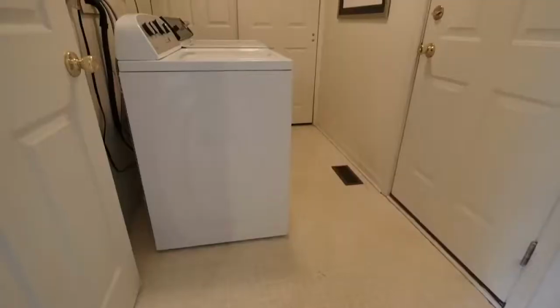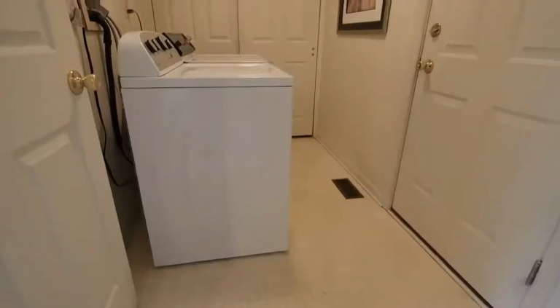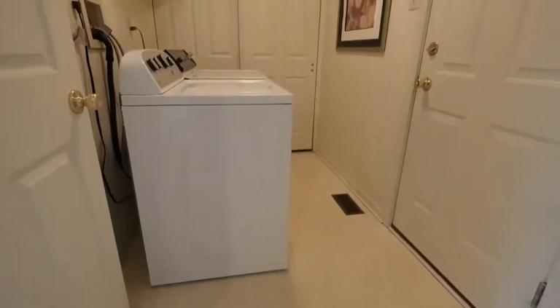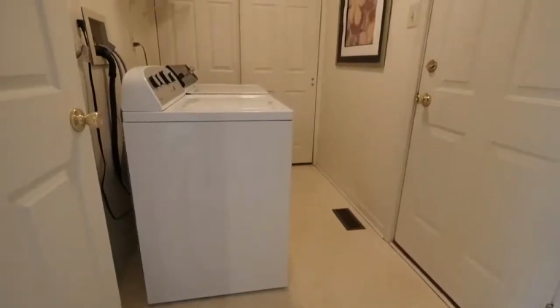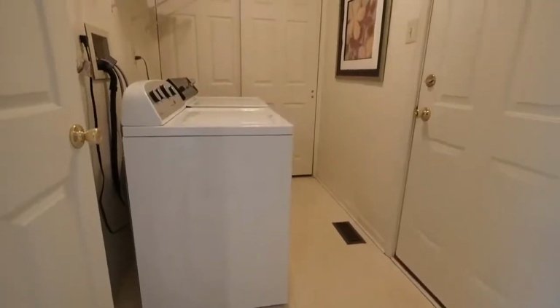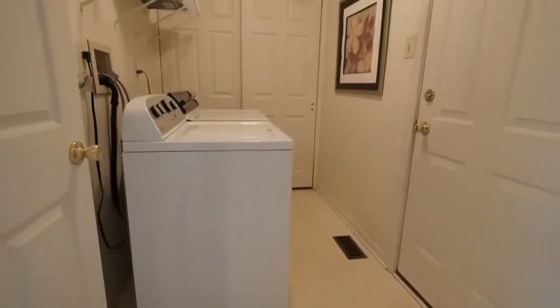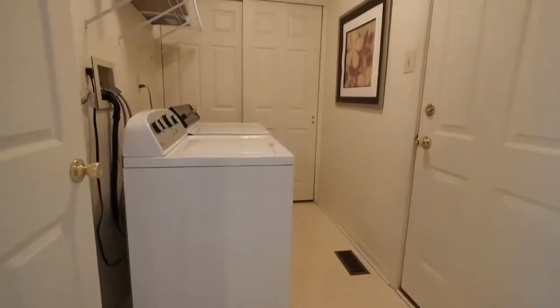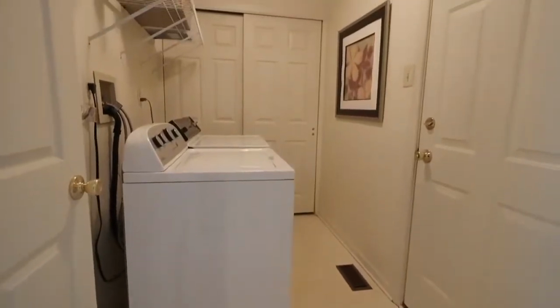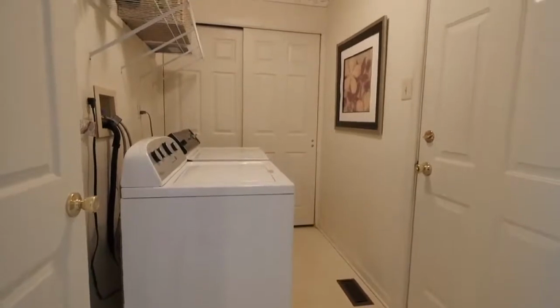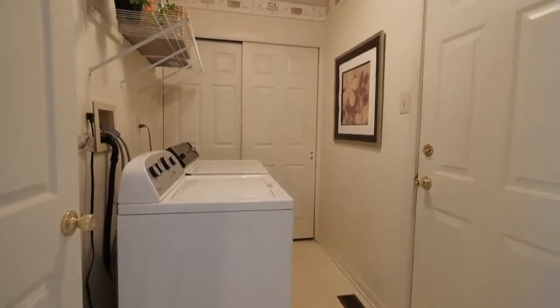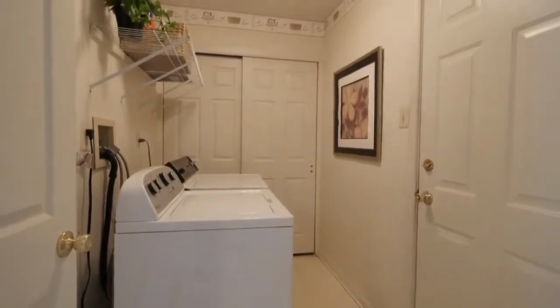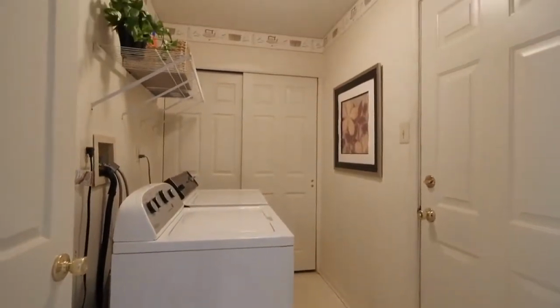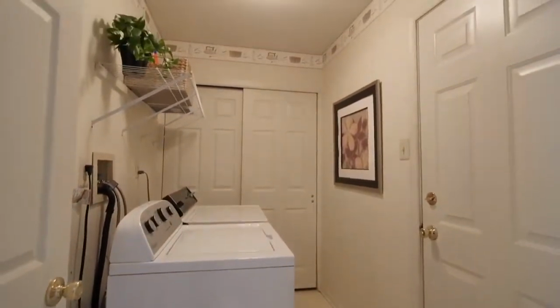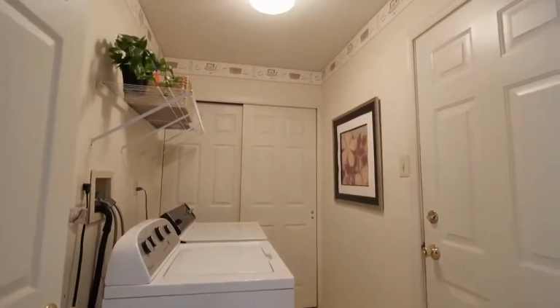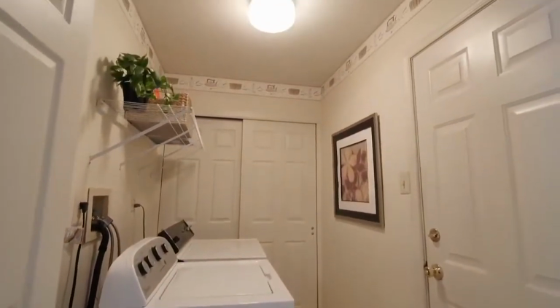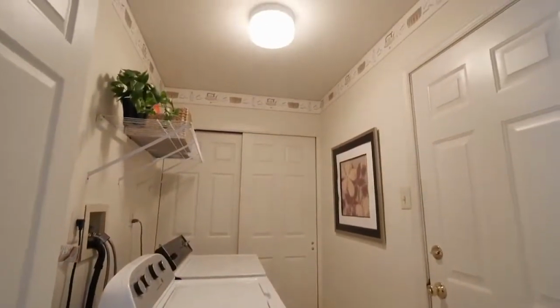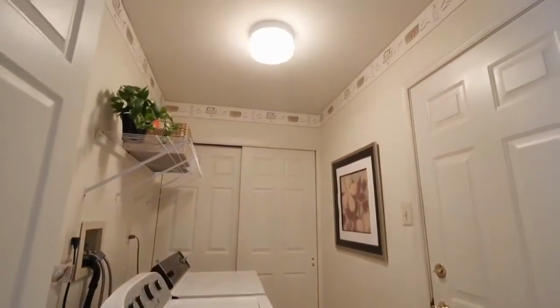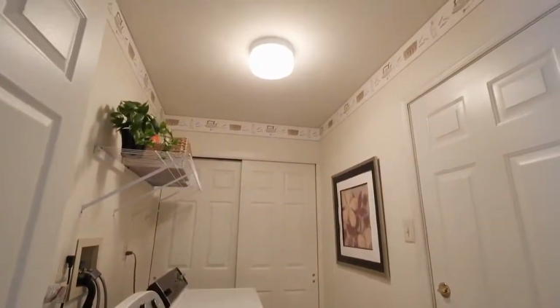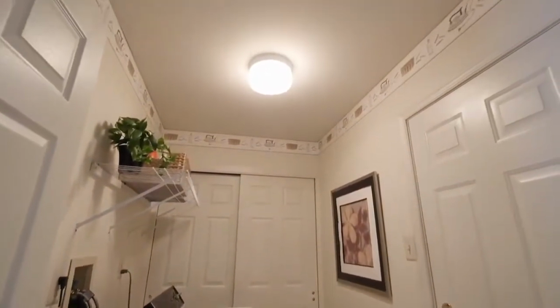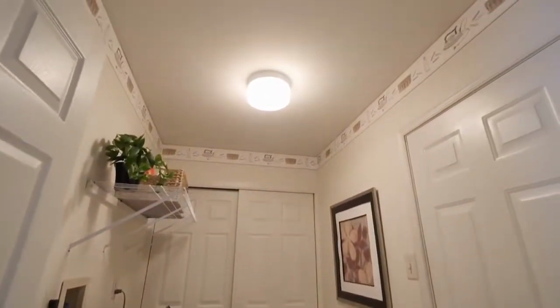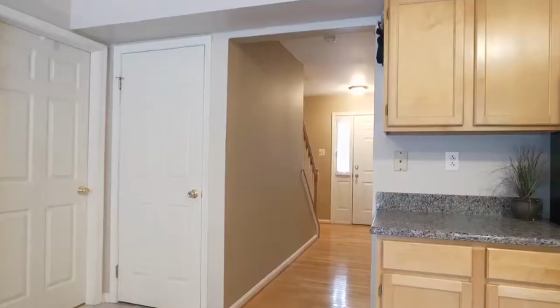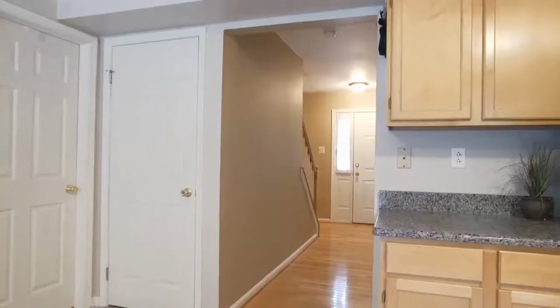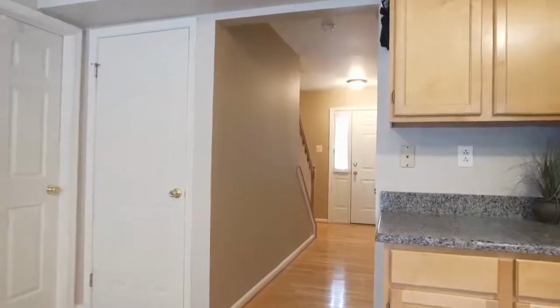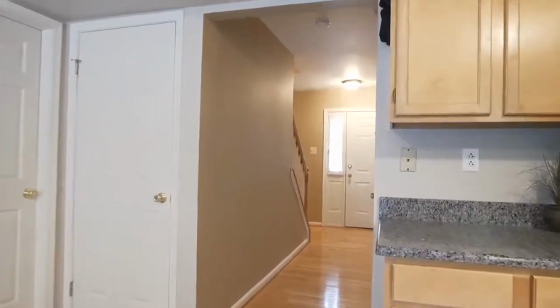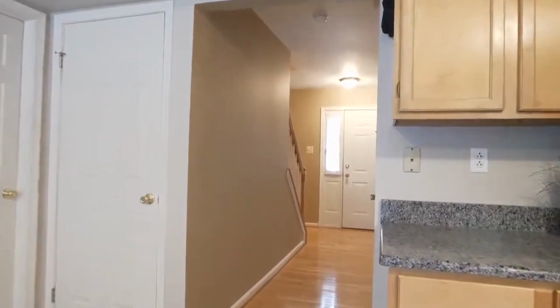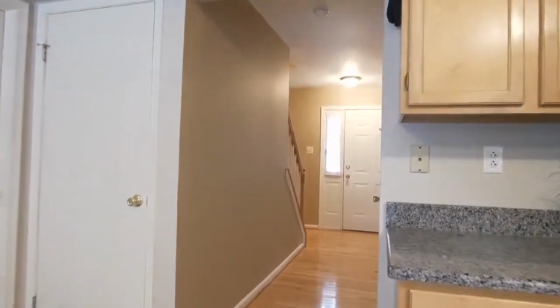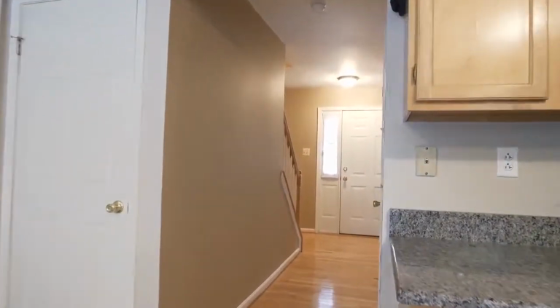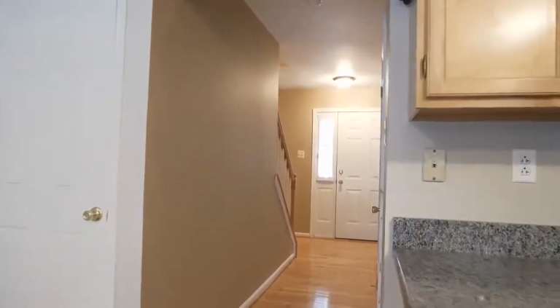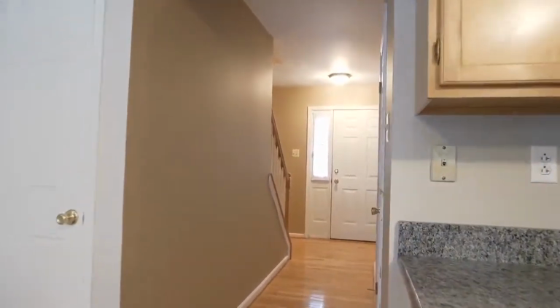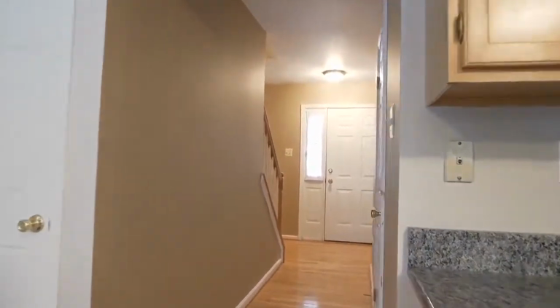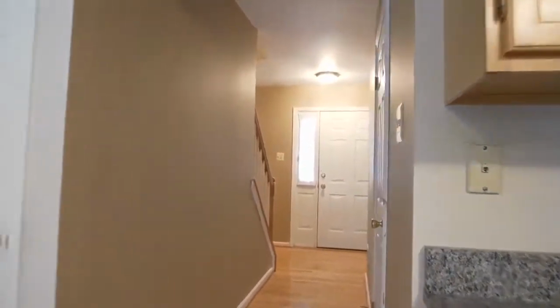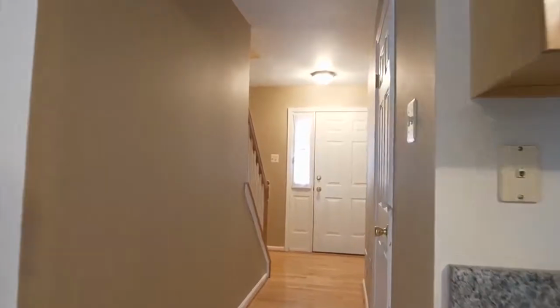The laundry room affords extra closet storage, and the garage entry as well as the powder room off the foyer enjoy soft hues and hardwood floor.